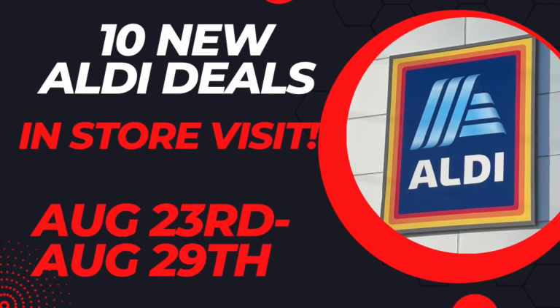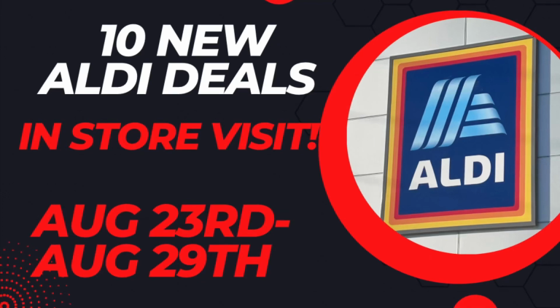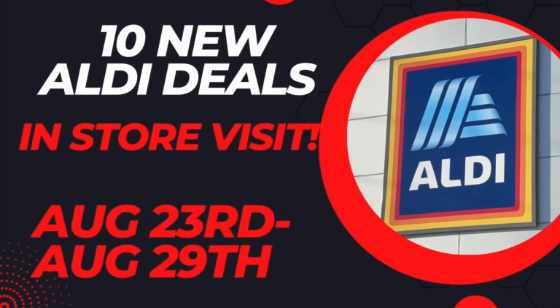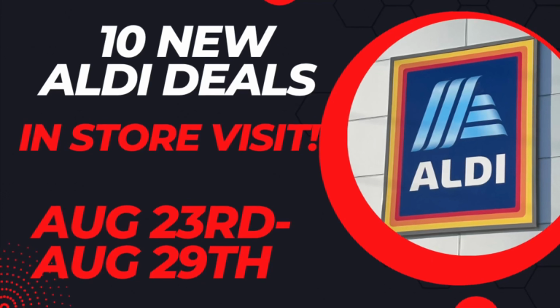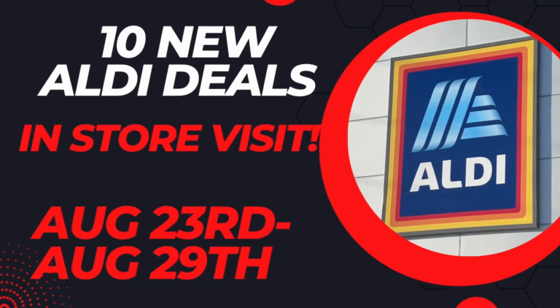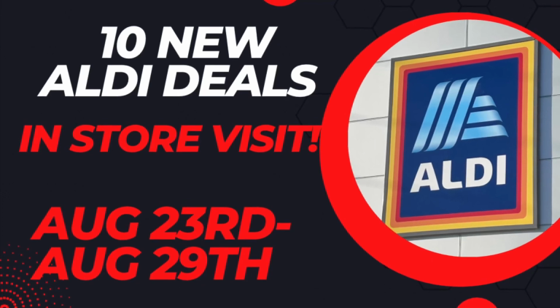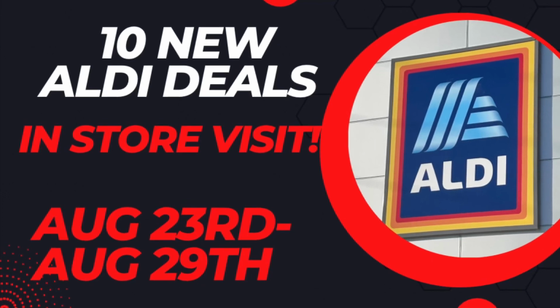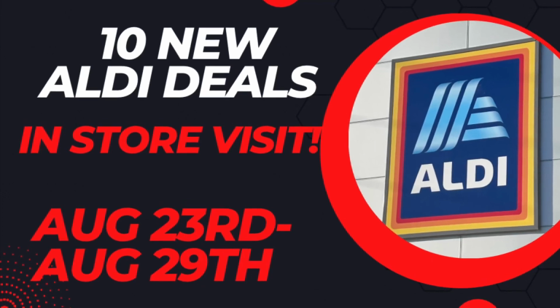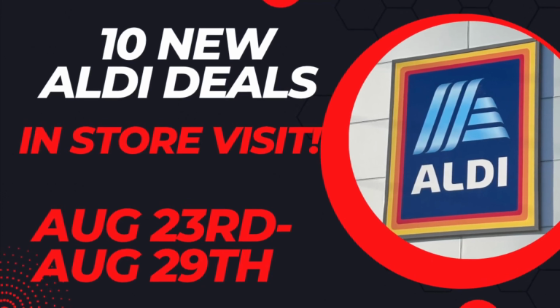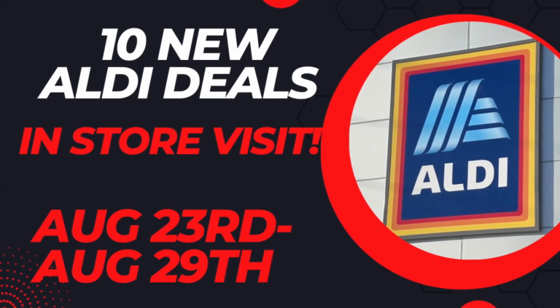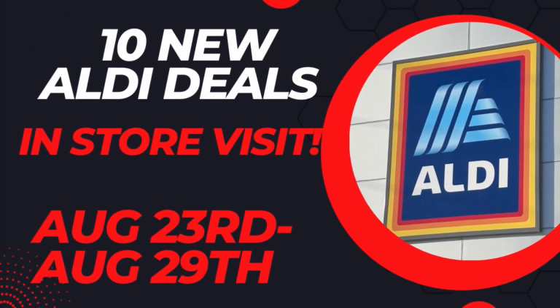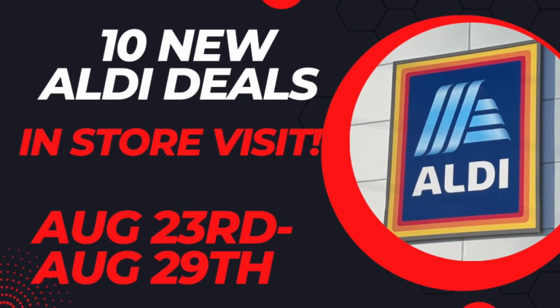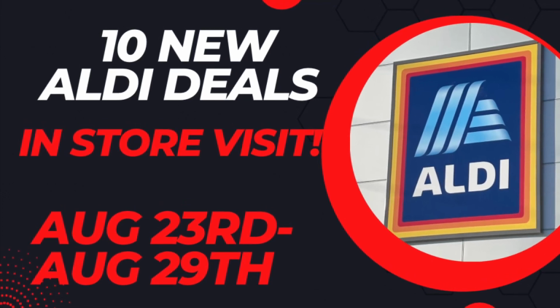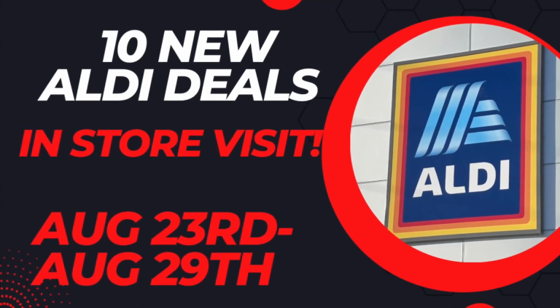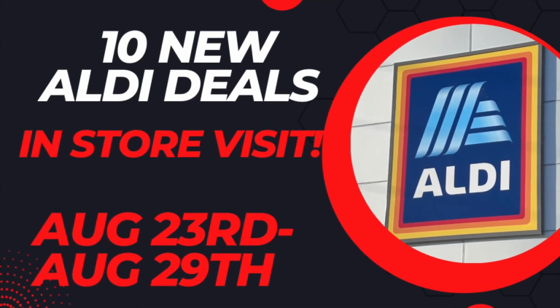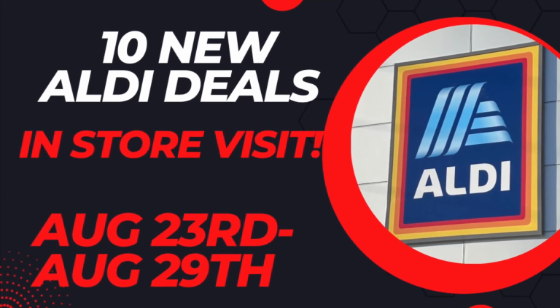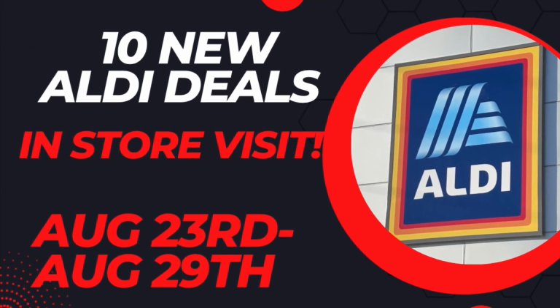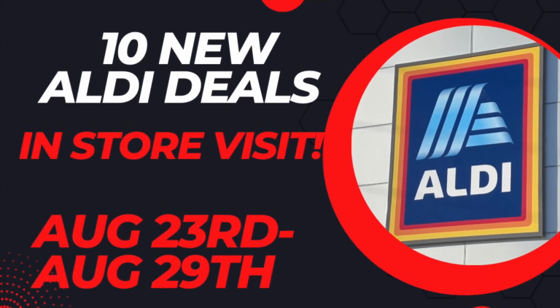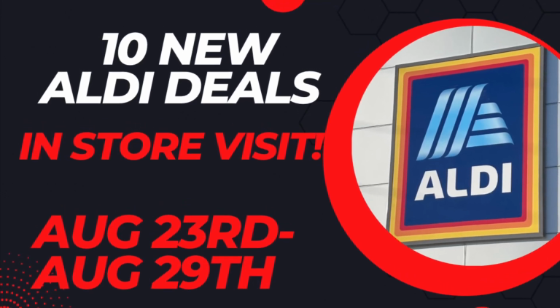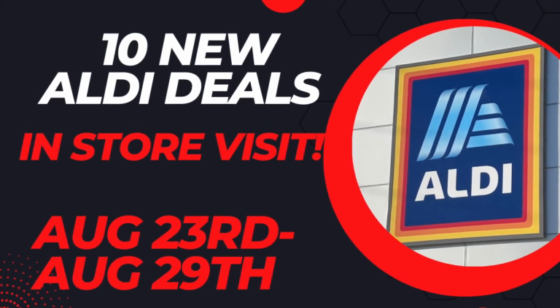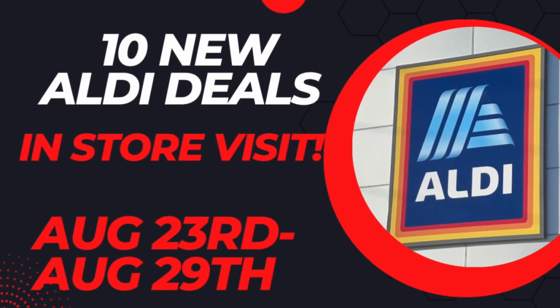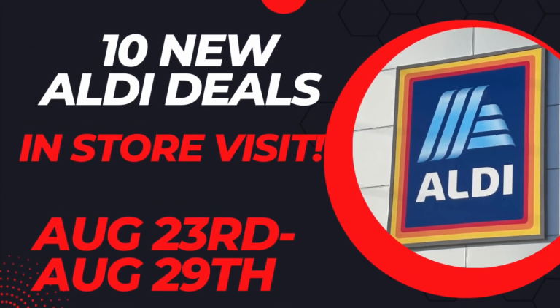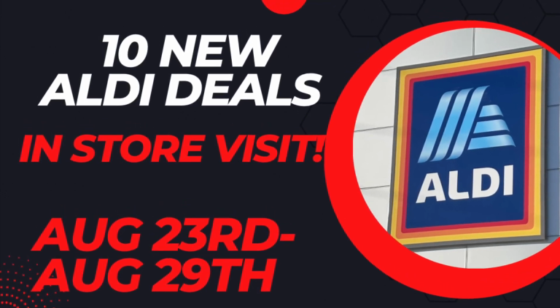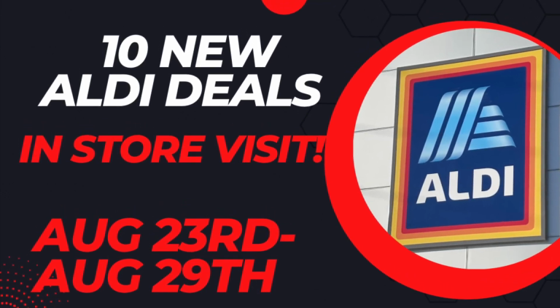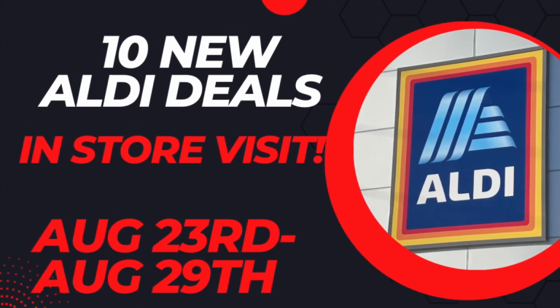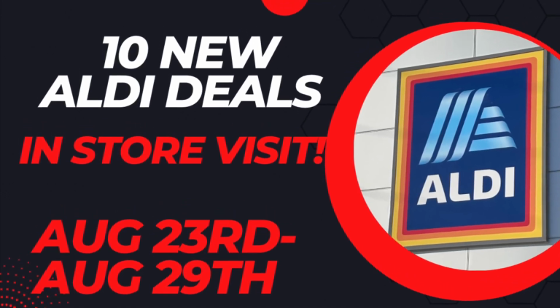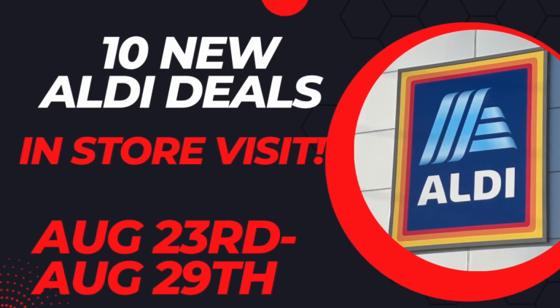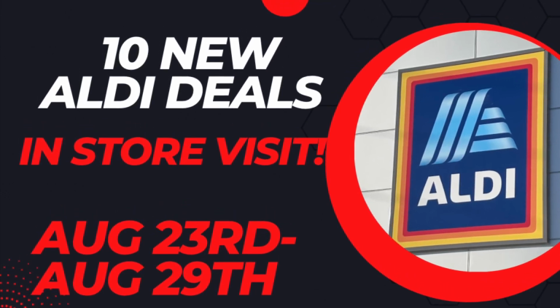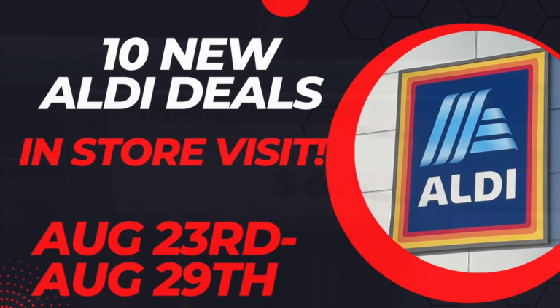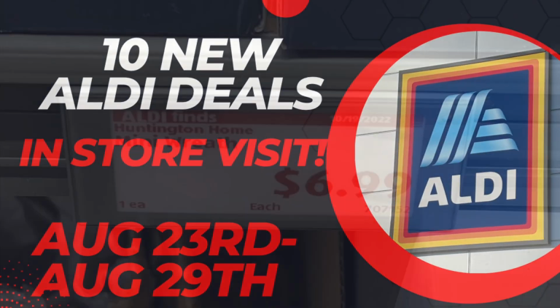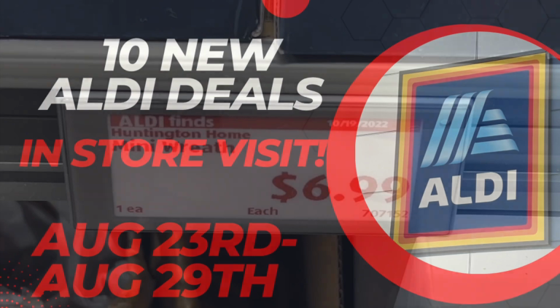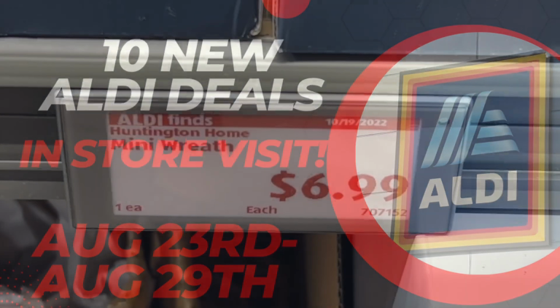Hello everyone, today I went over to Aldi to check out the new deals for August 23rd to August 29th.